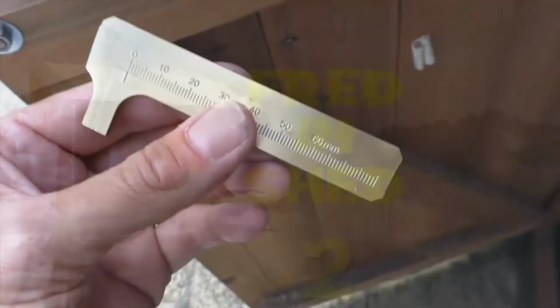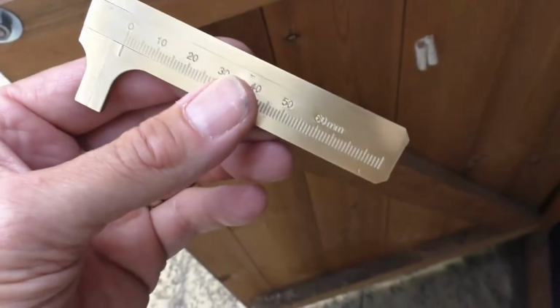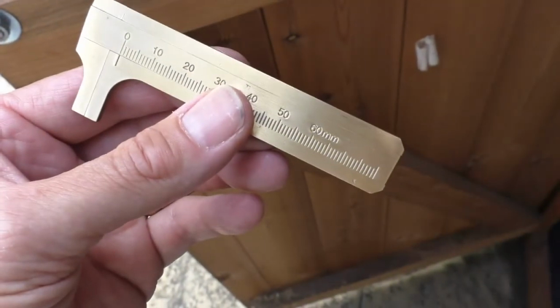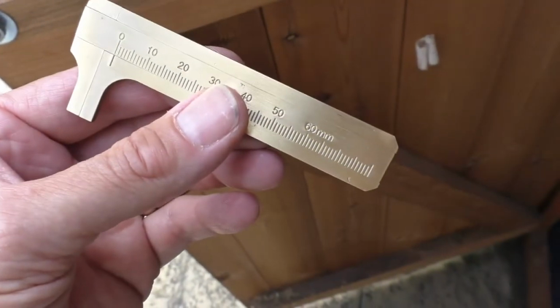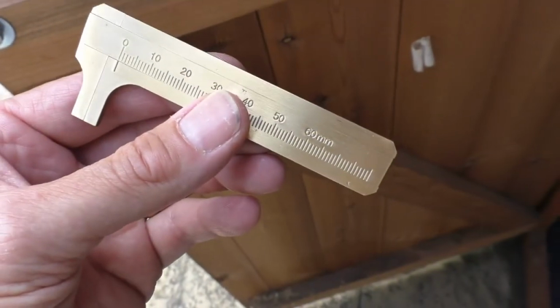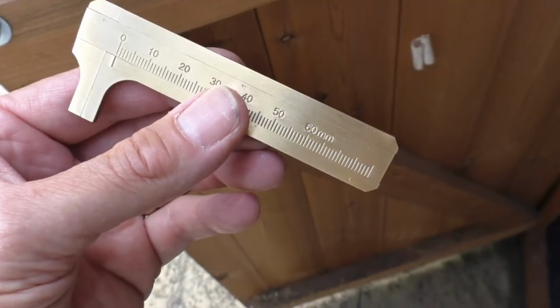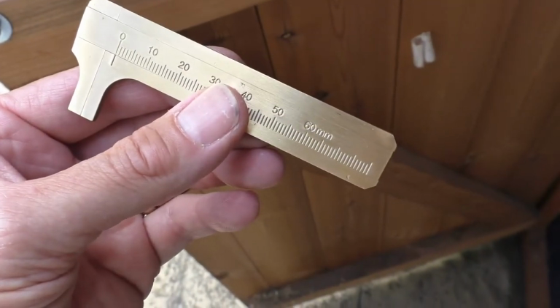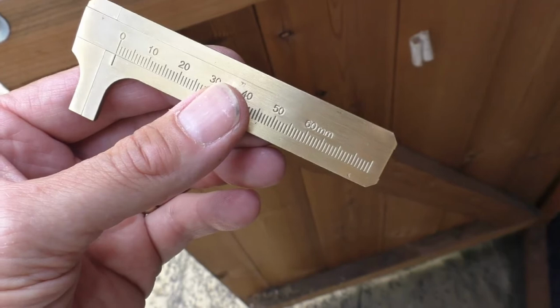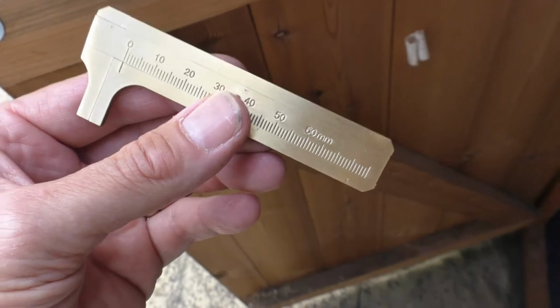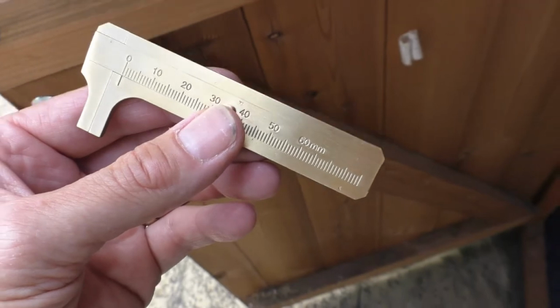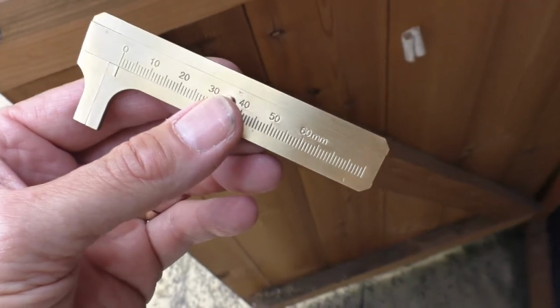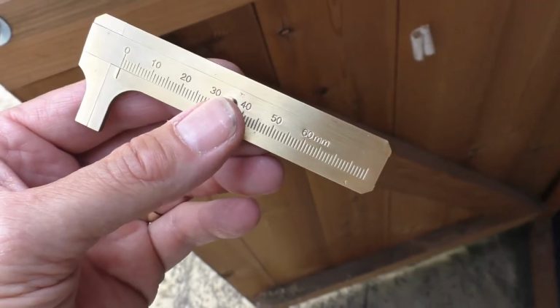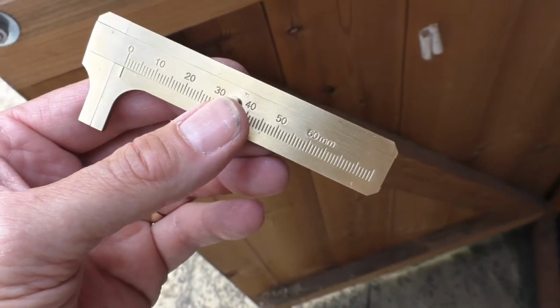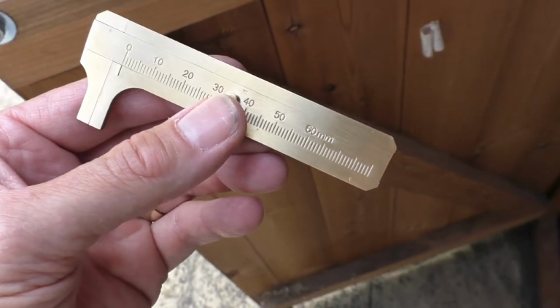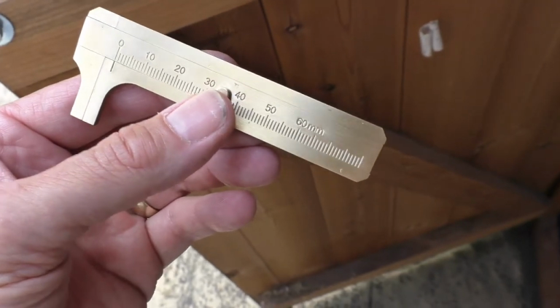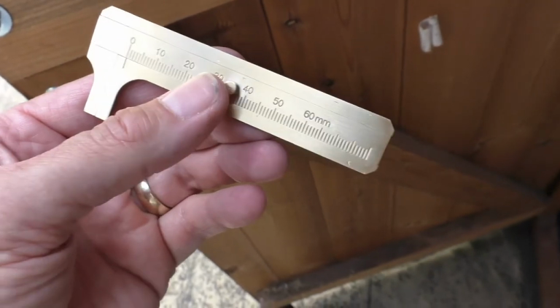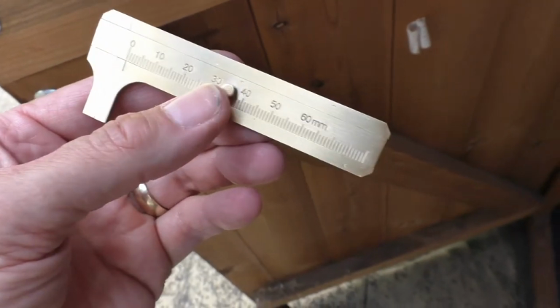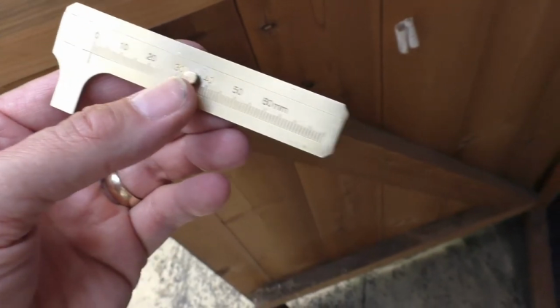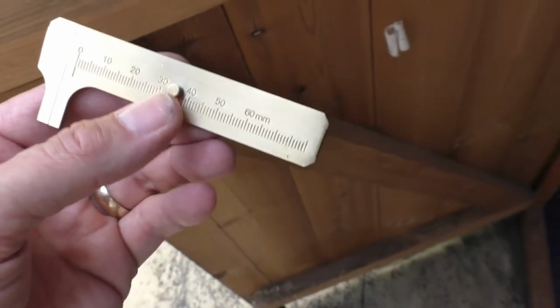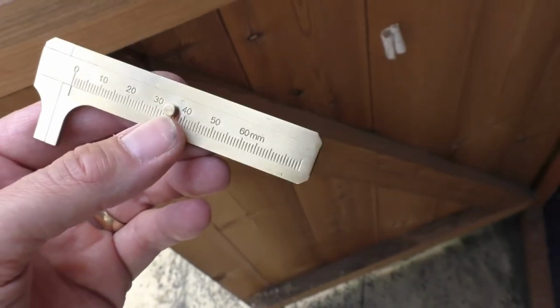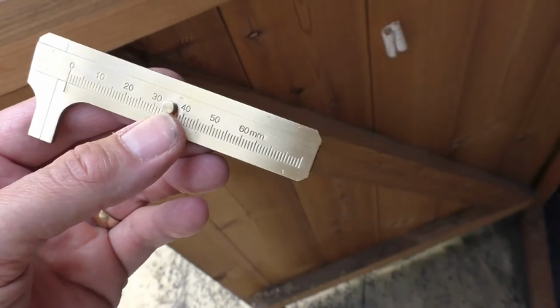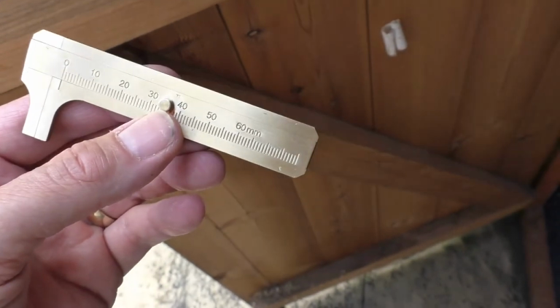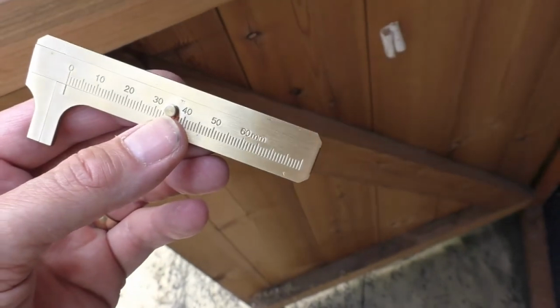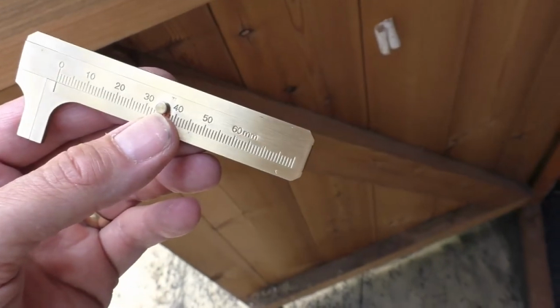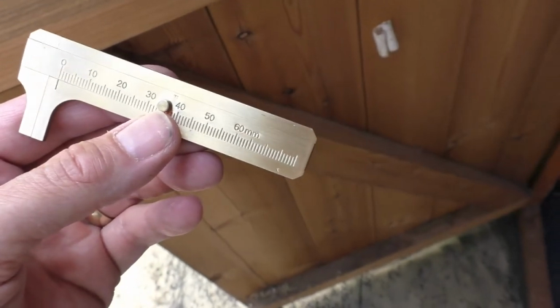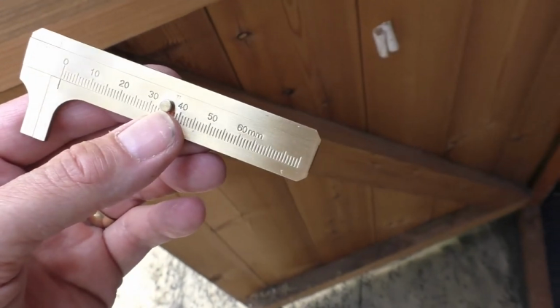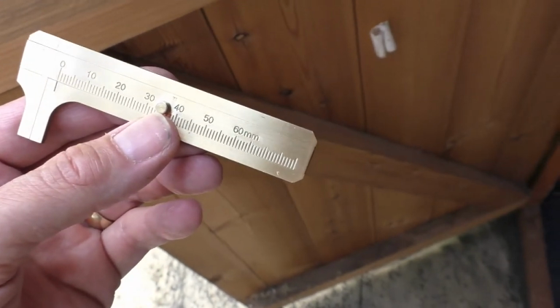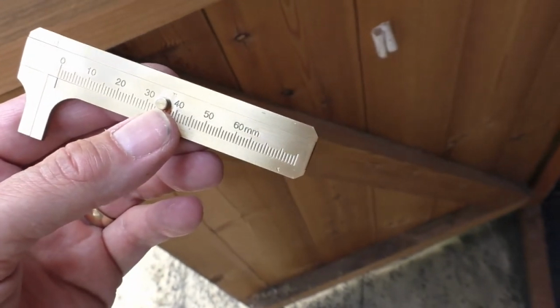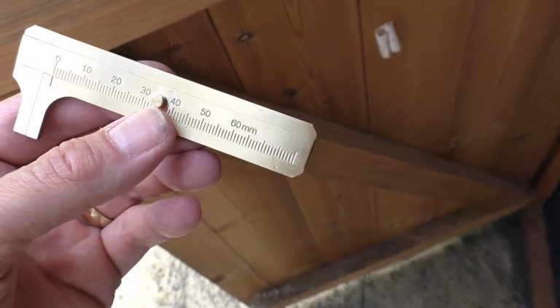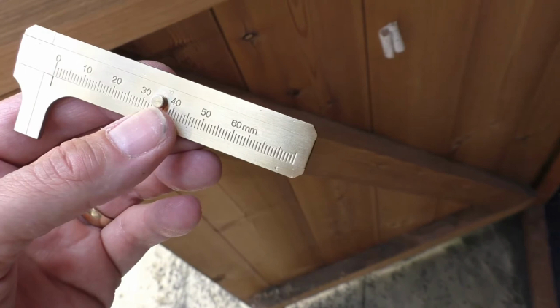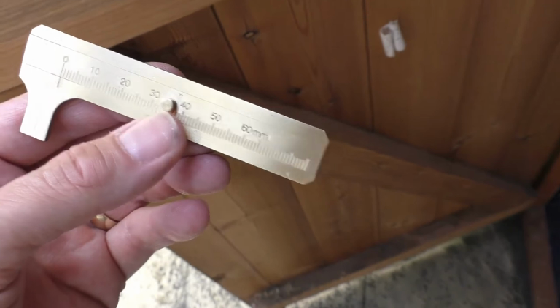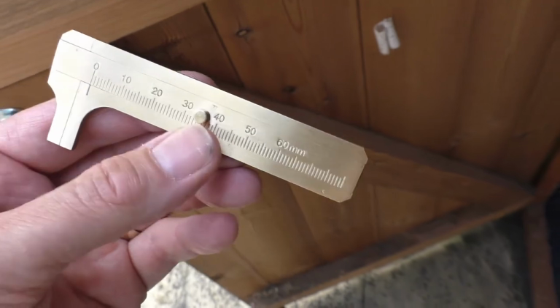Hello, welcome back. Just a very quick Fred in the Shed 2 video. I picked up this little caliper. It's called a Vernier gauge caliper.